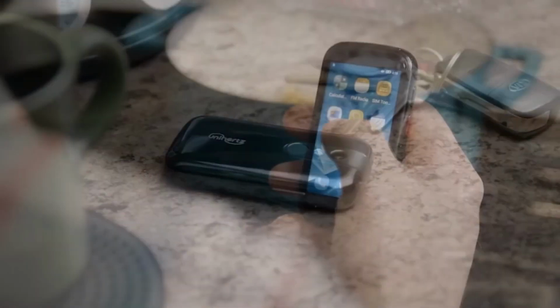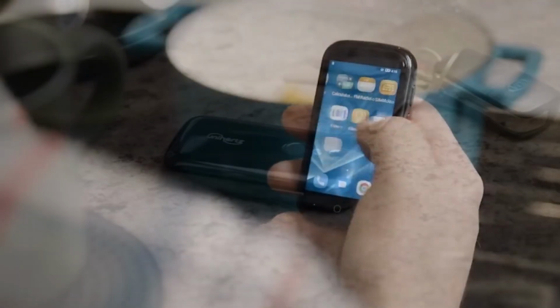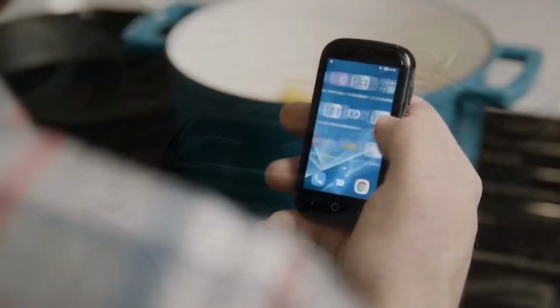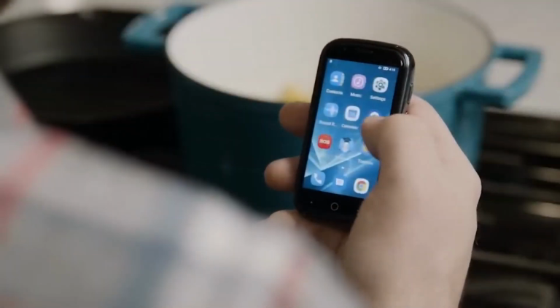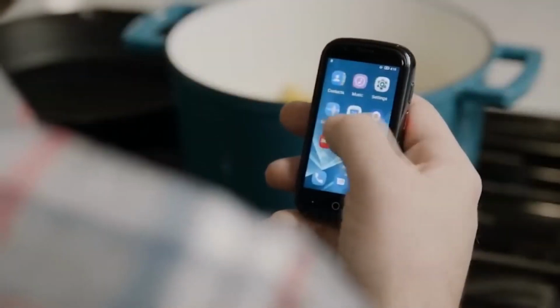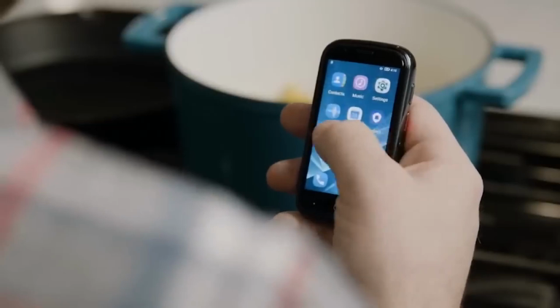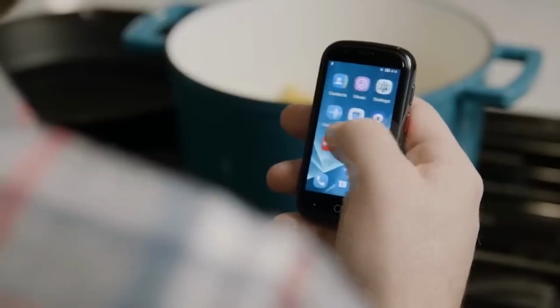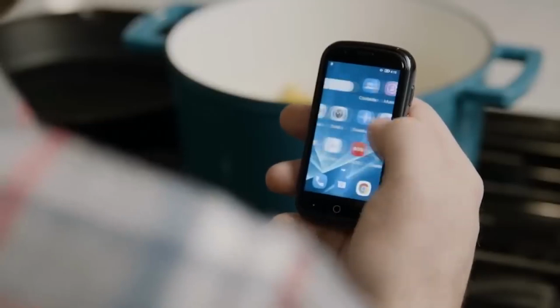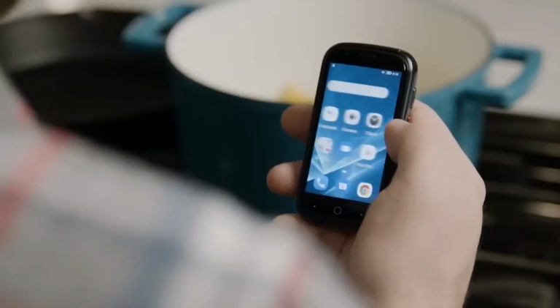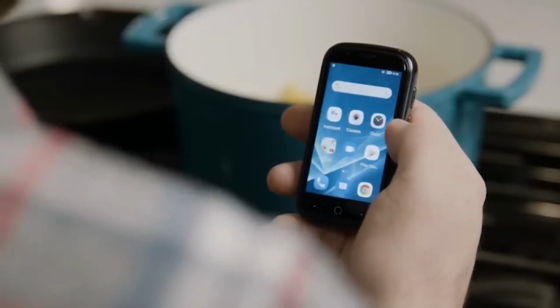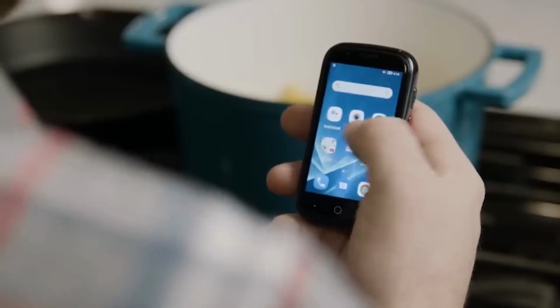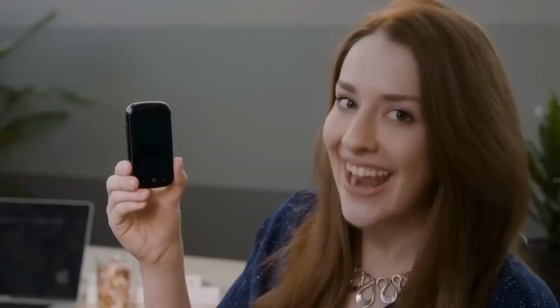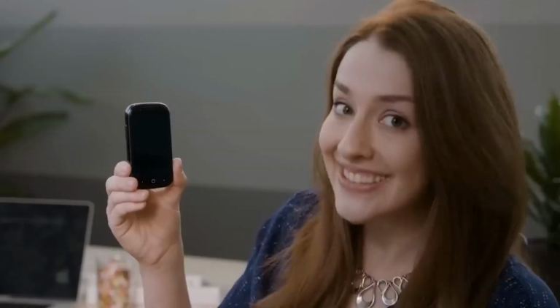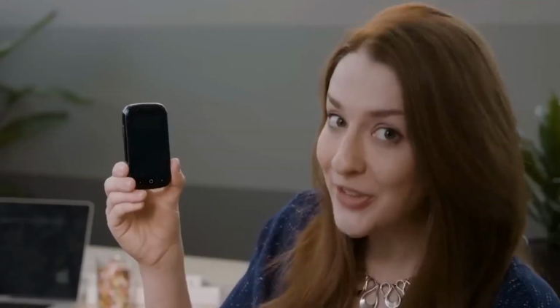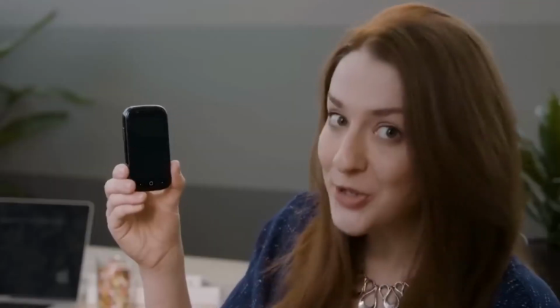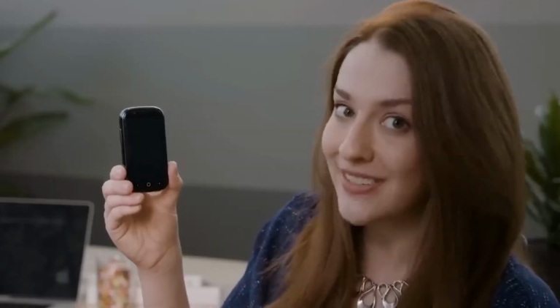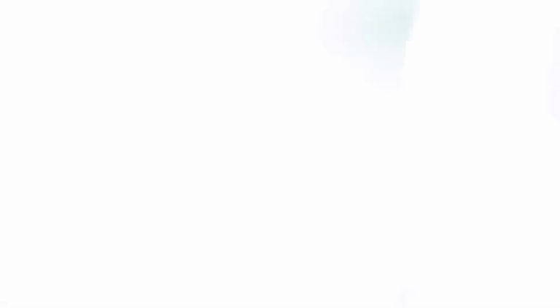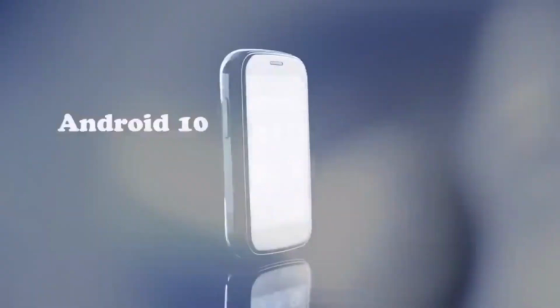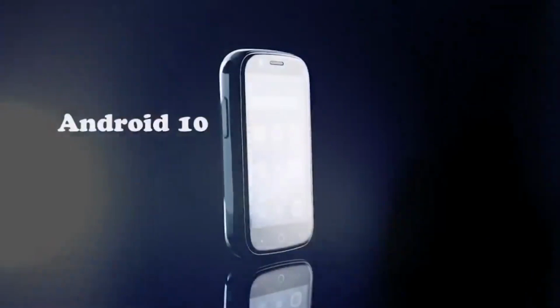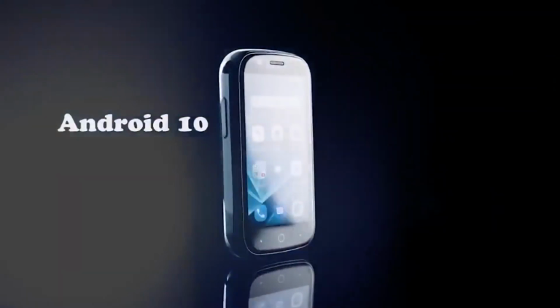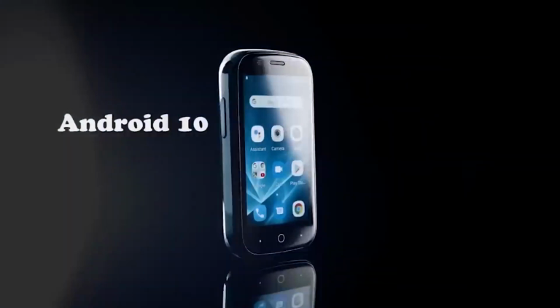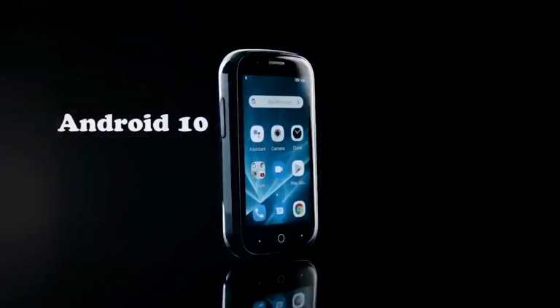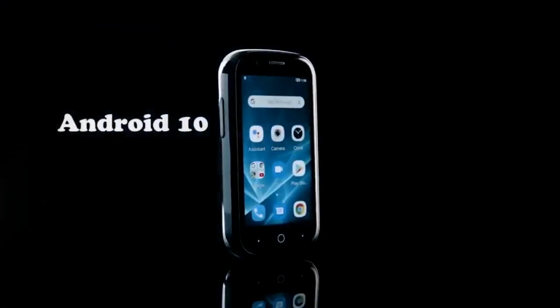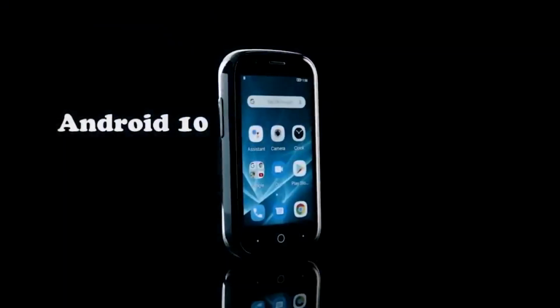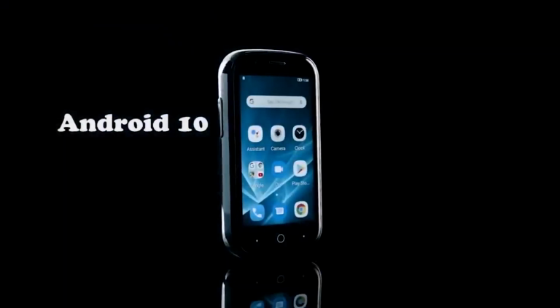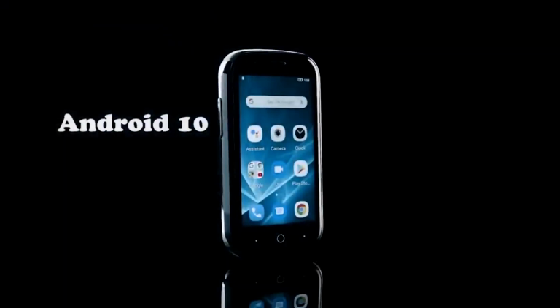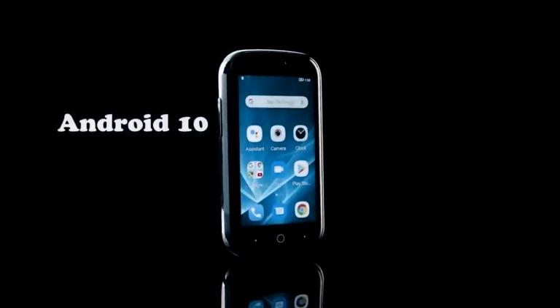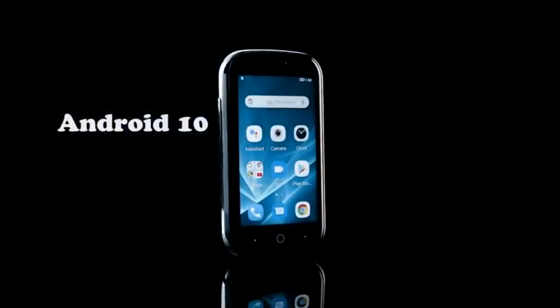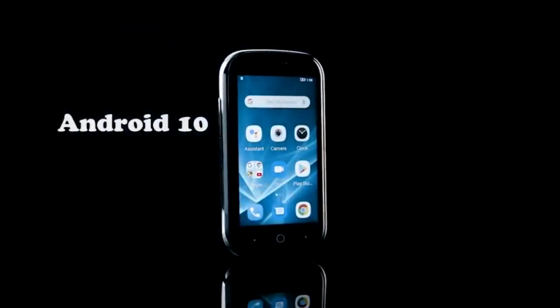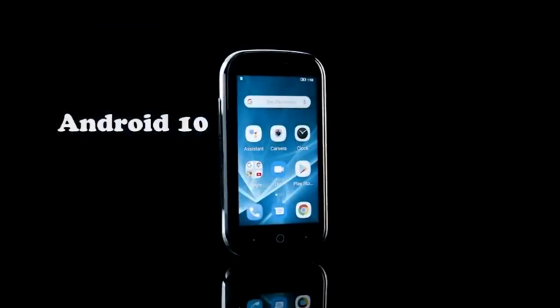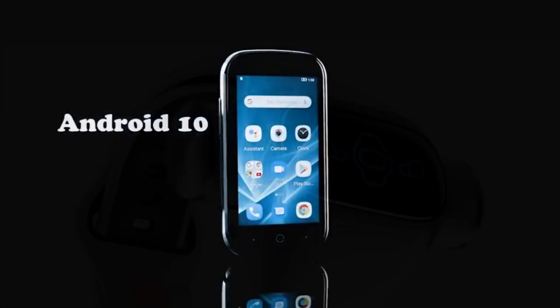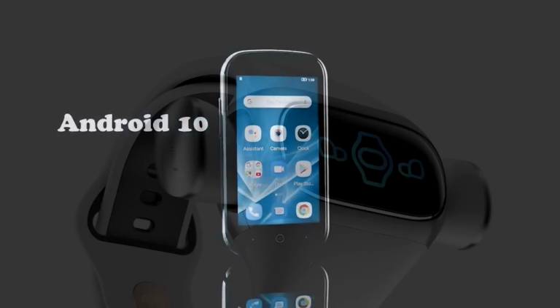Hello ladies and gentlemen, I am pleased to welcome you to my channel. Here are 10 products from AliExpress that you are sure to like.